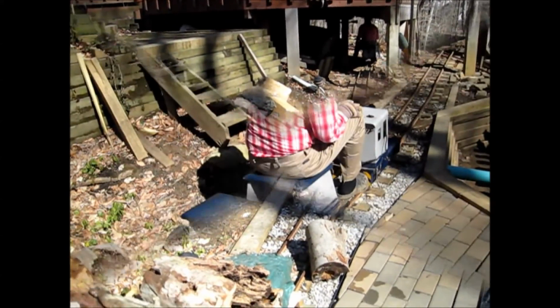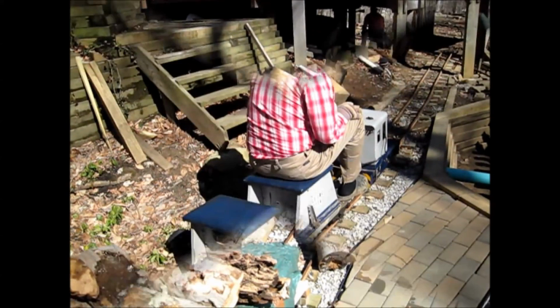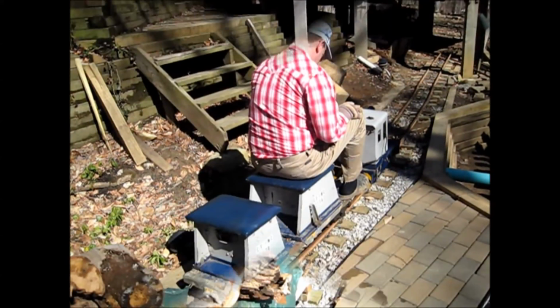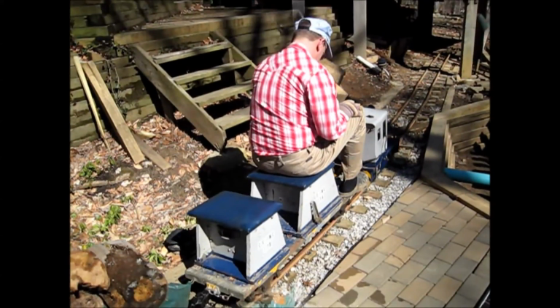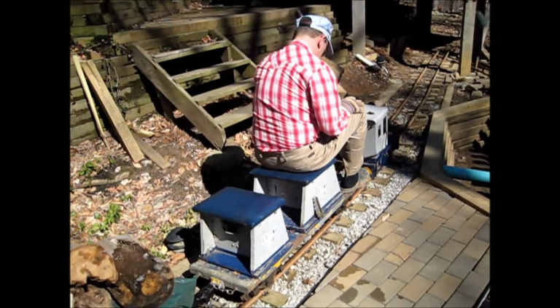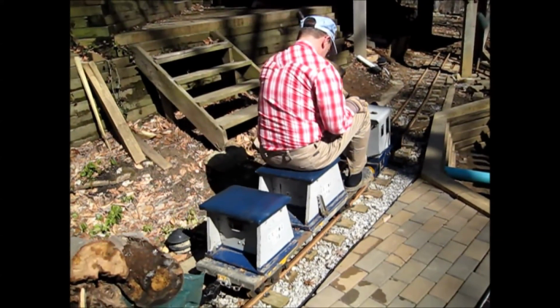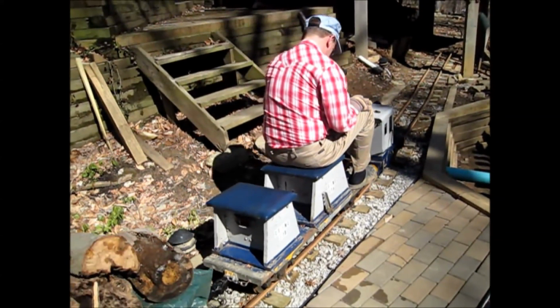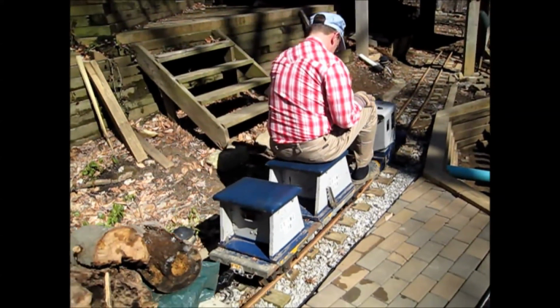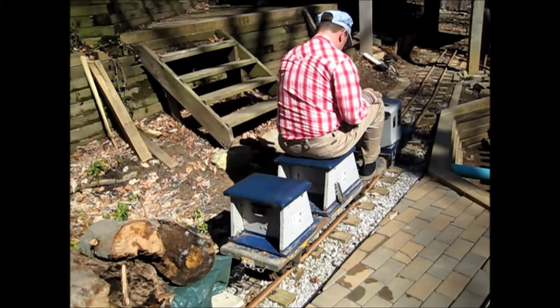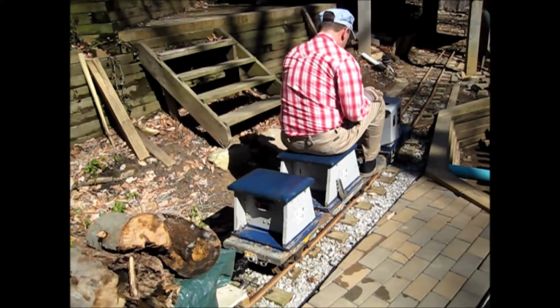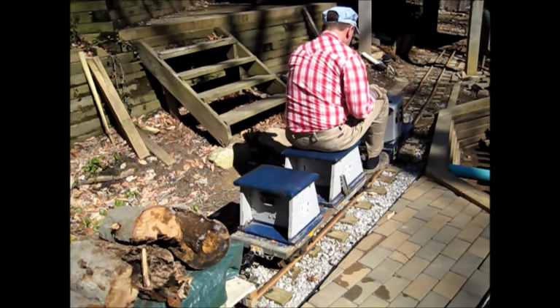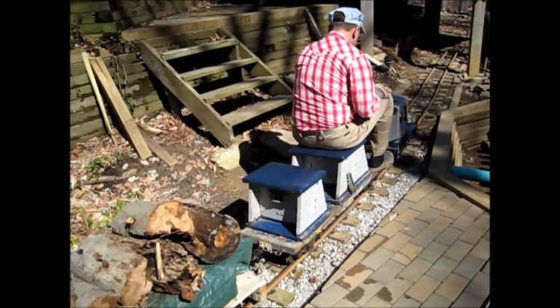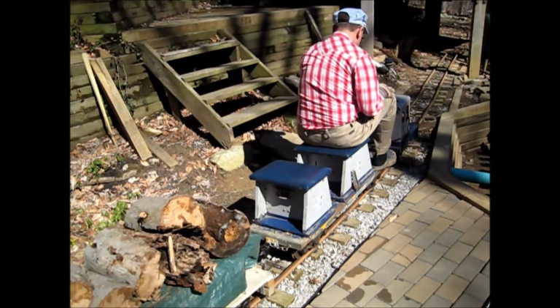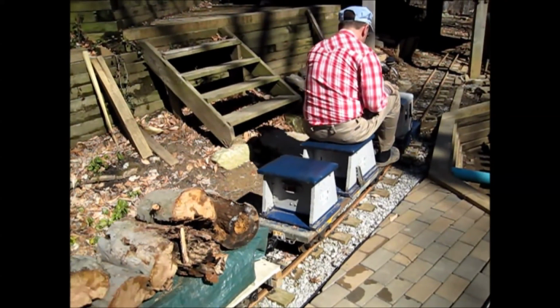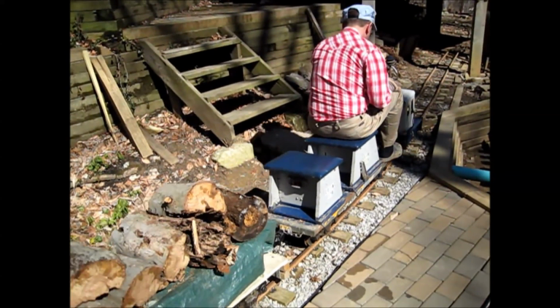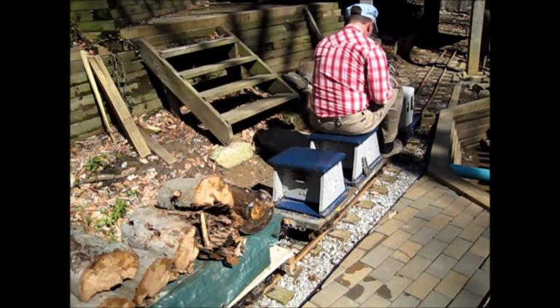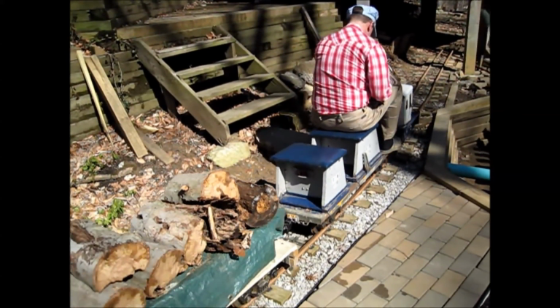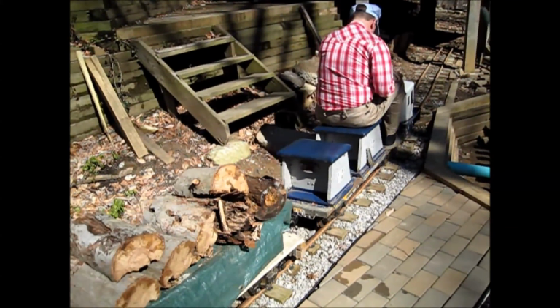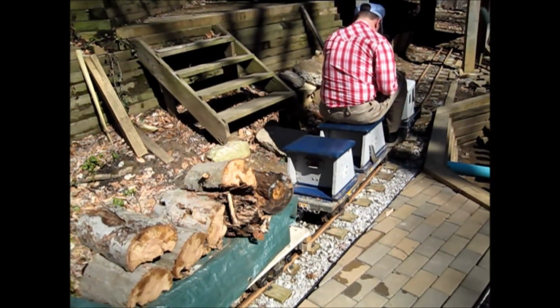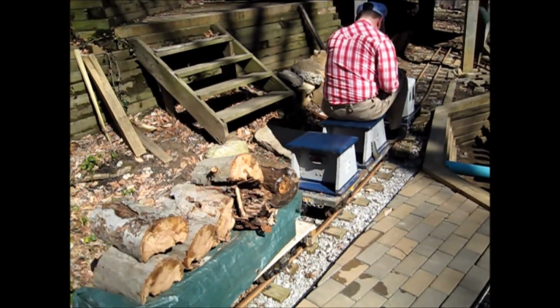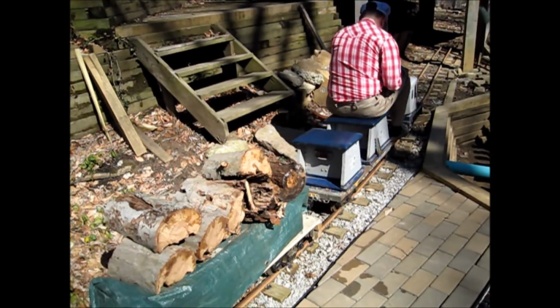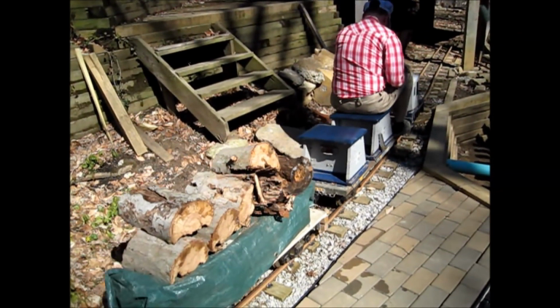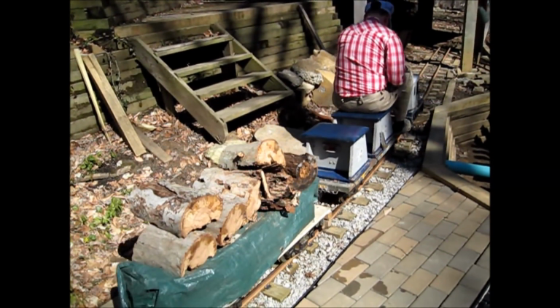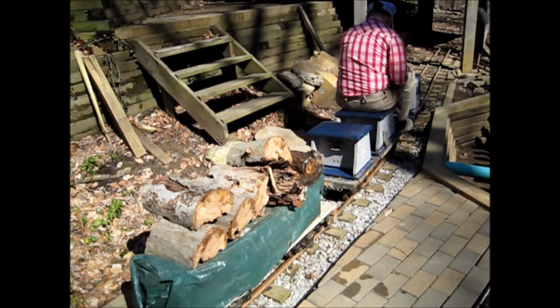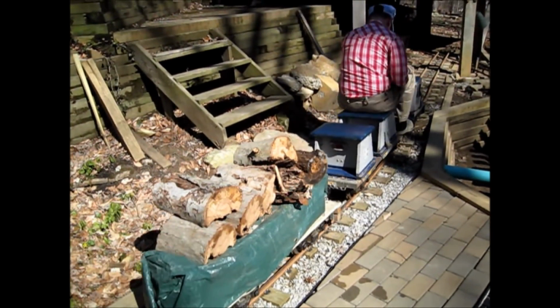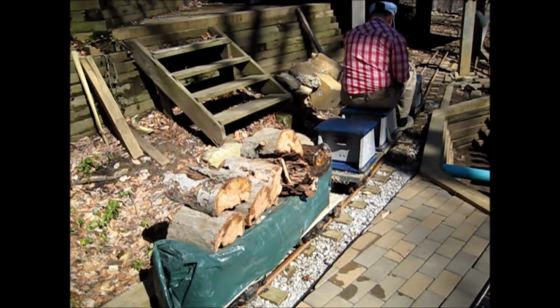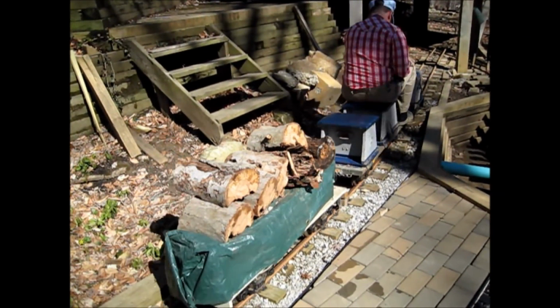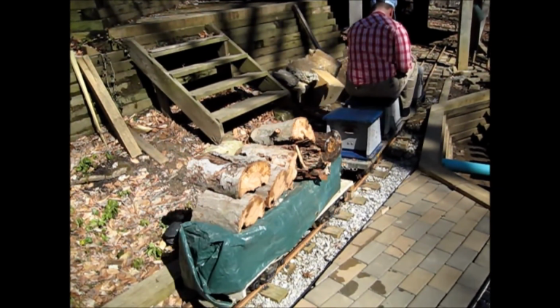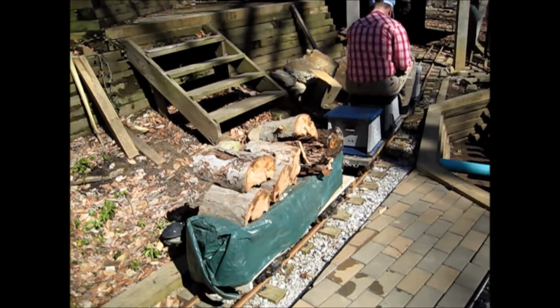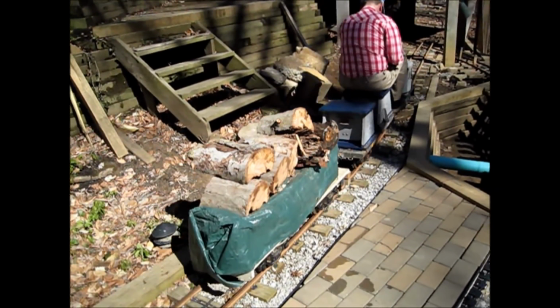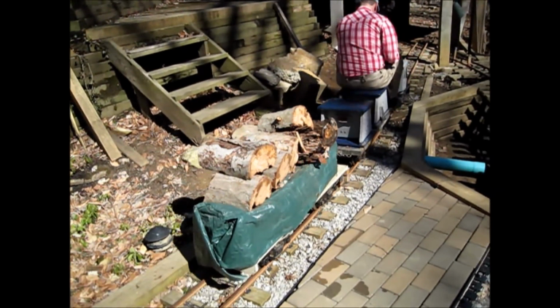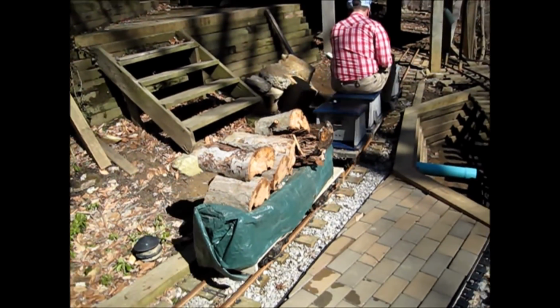After this small mishap, we have reattached our cargo to the train, and we are off.